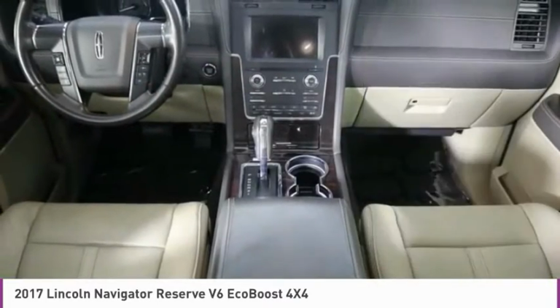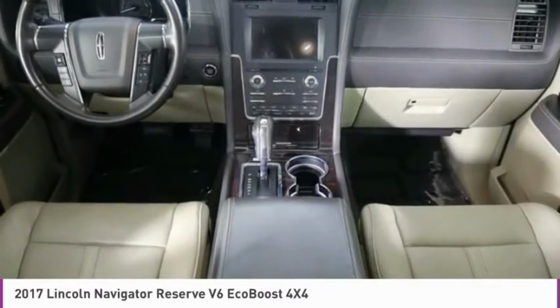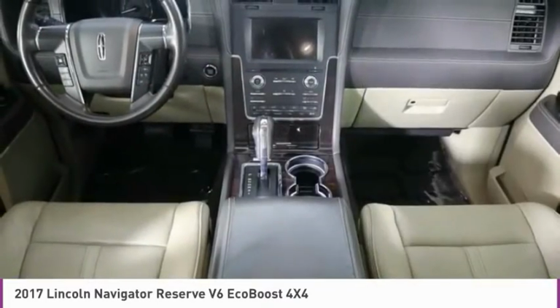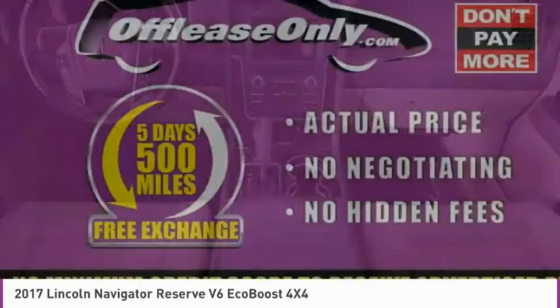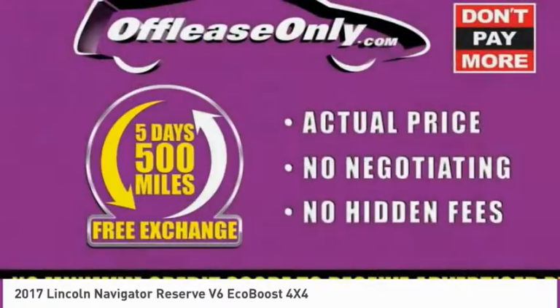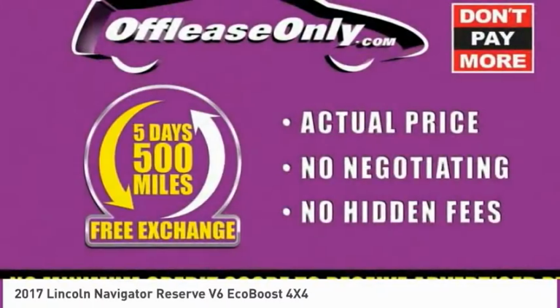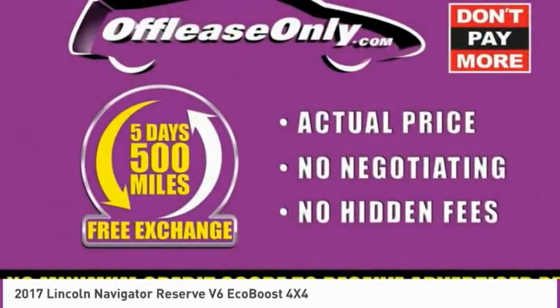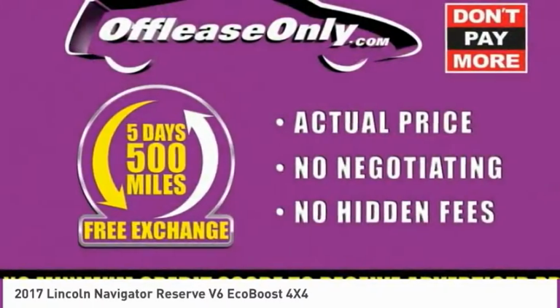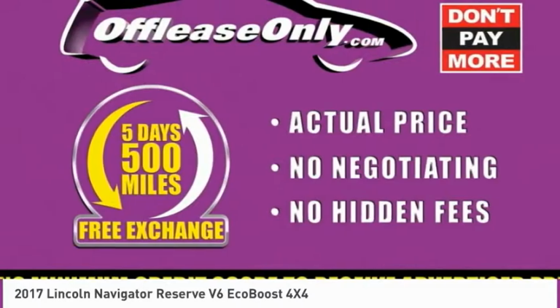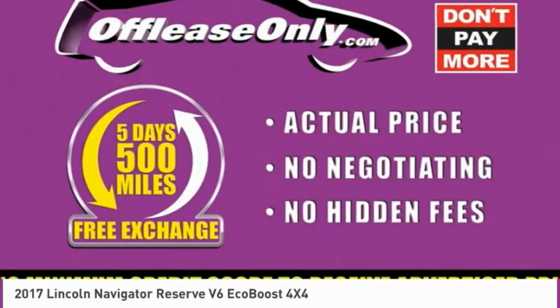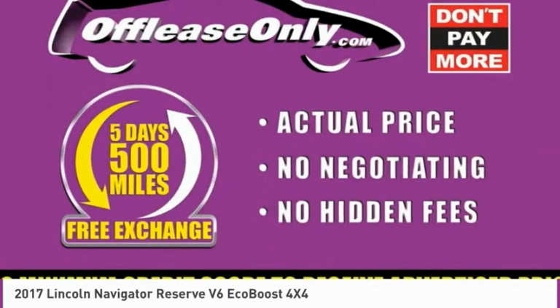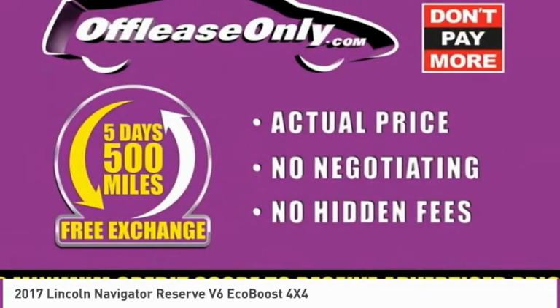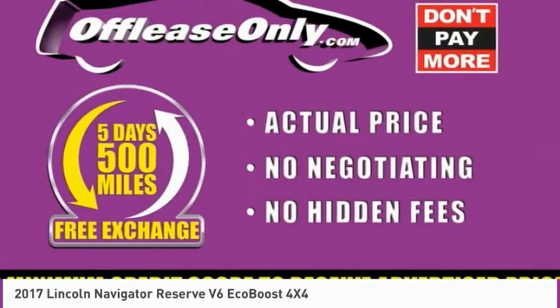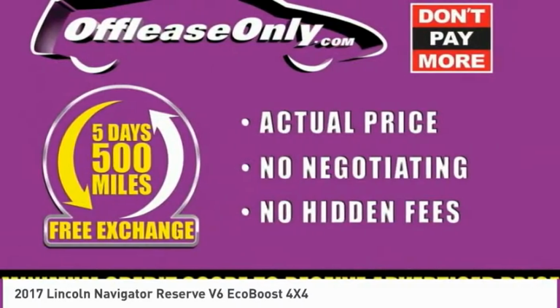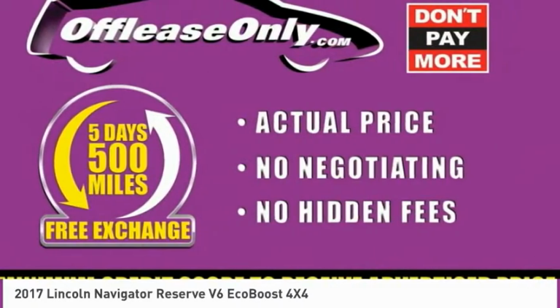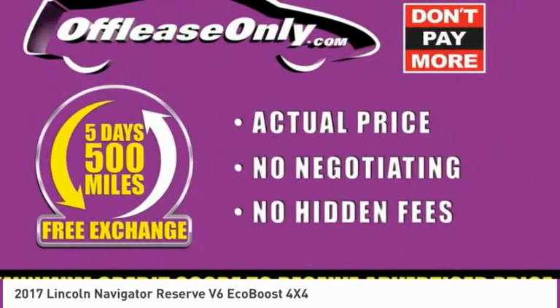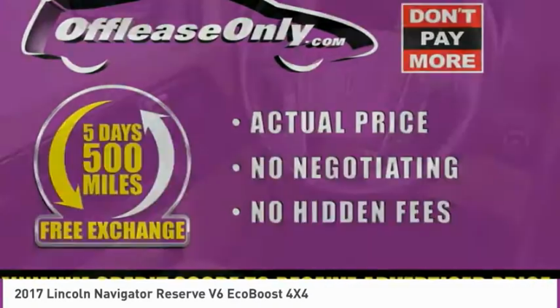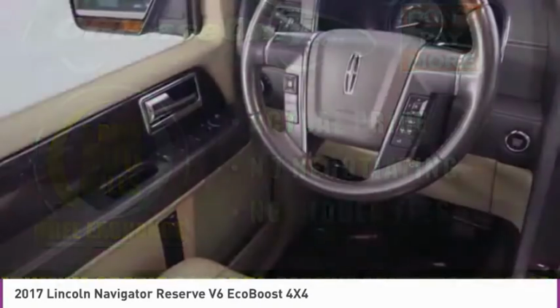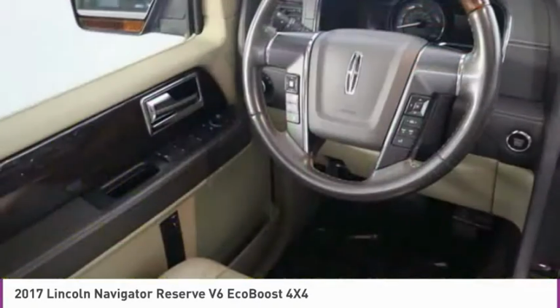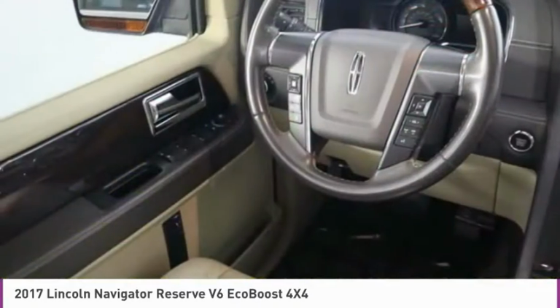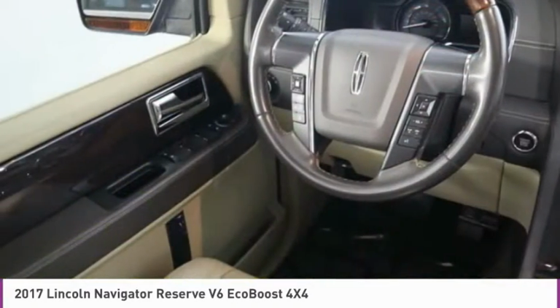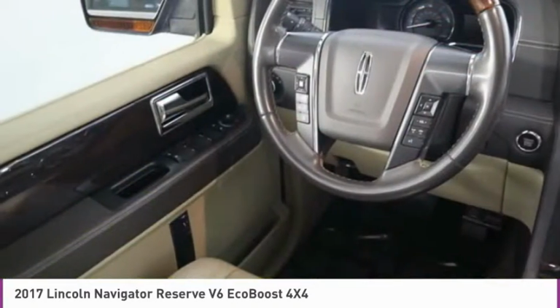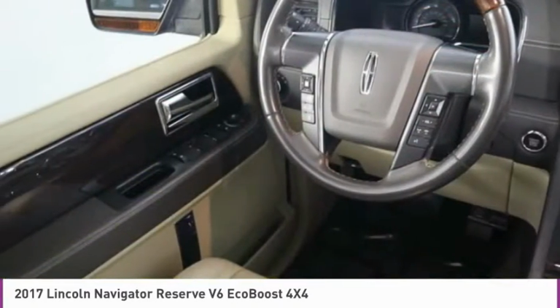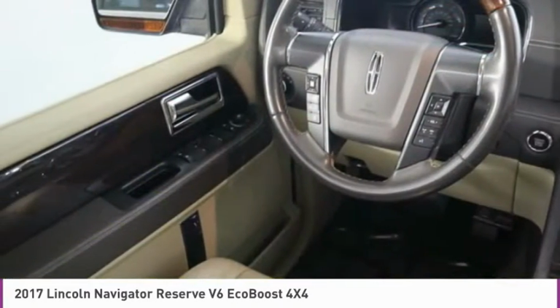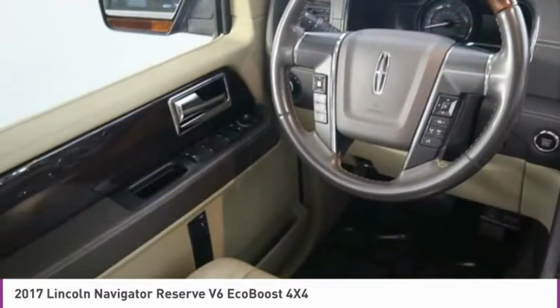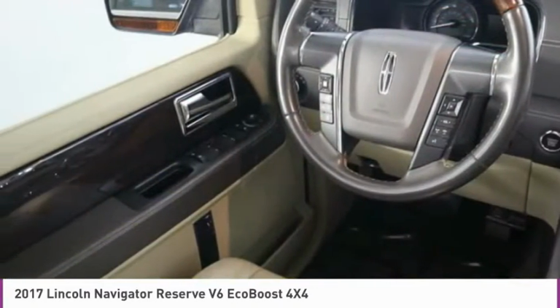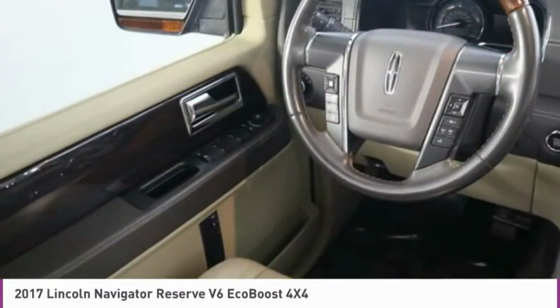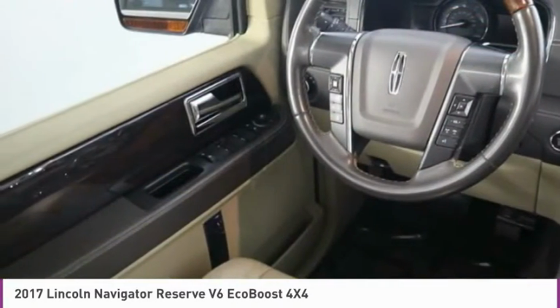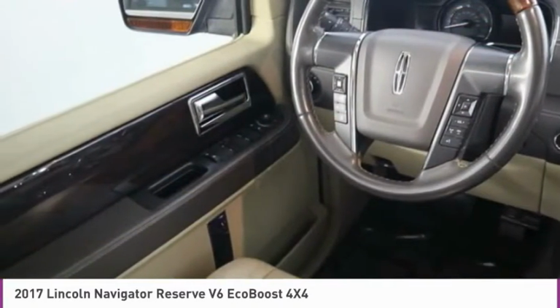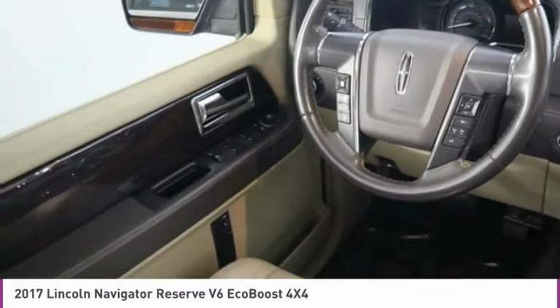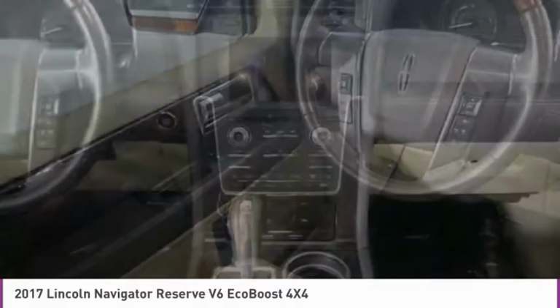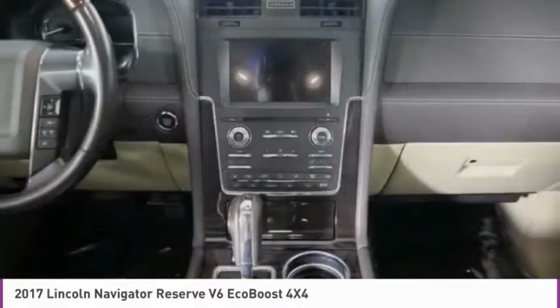Low tire pressure warning, tachometer, adjustable pedals, leather-wrapped steering wheel. Come see the car for yourself.